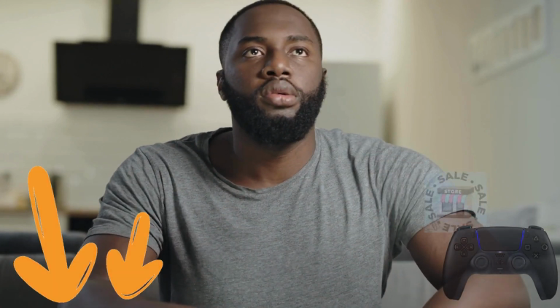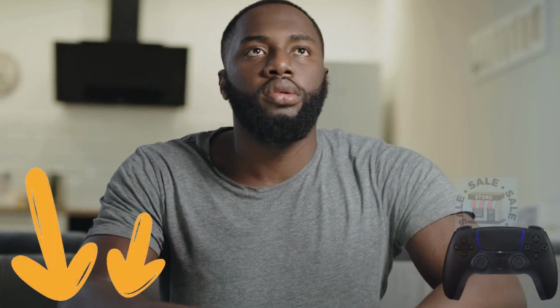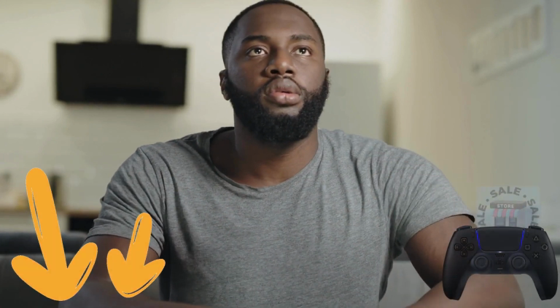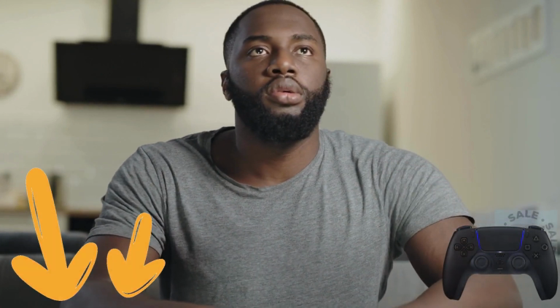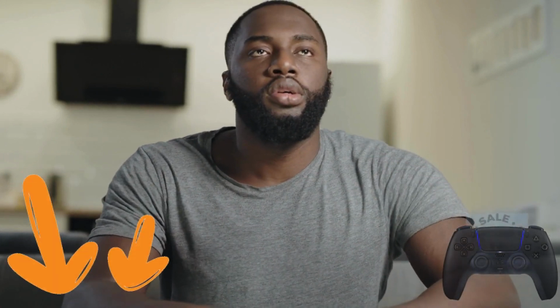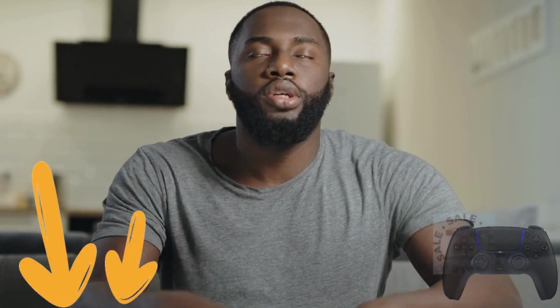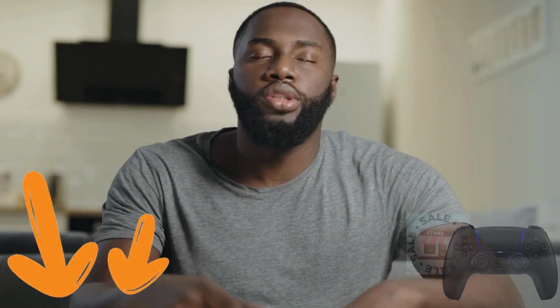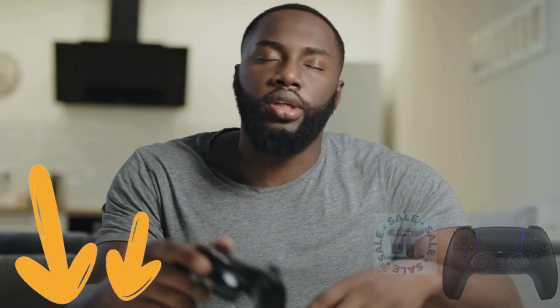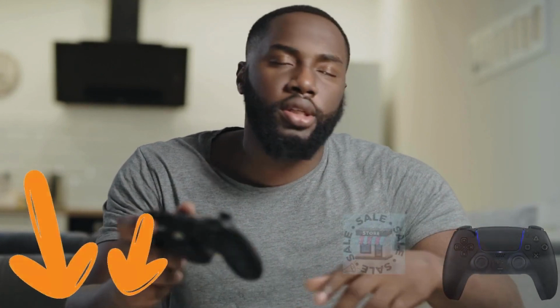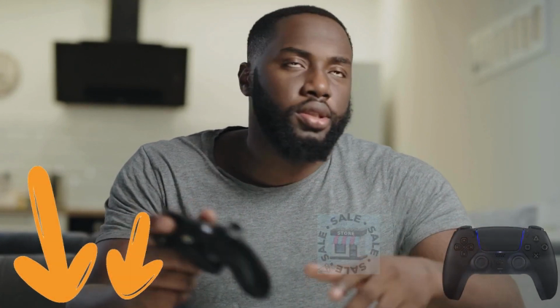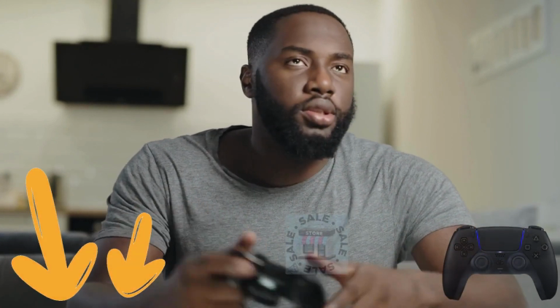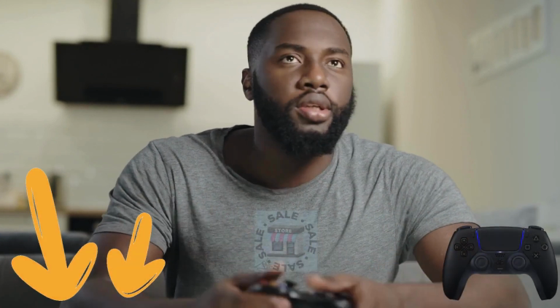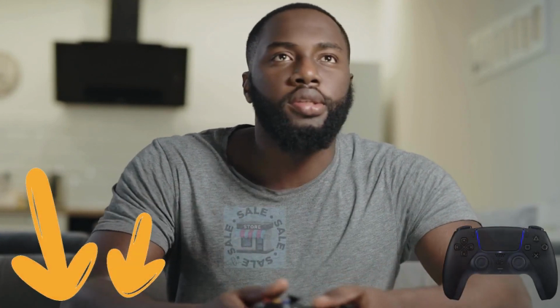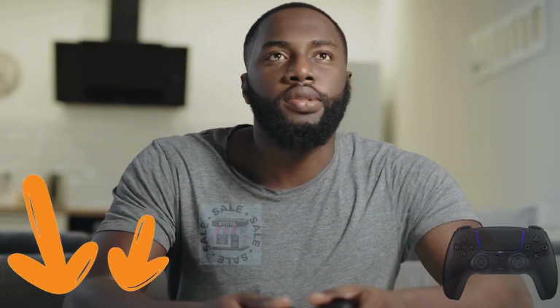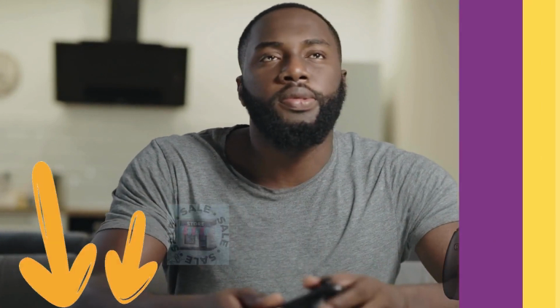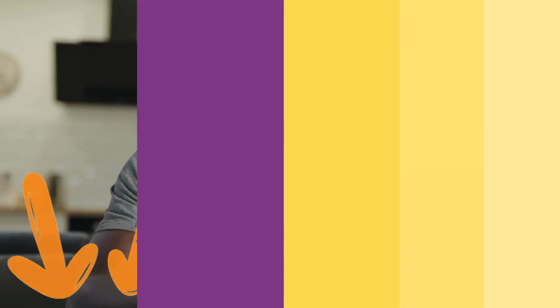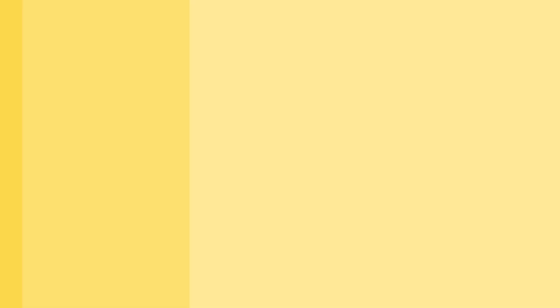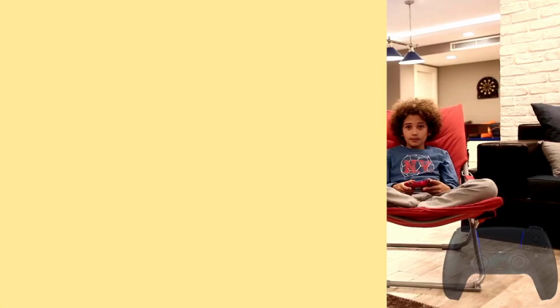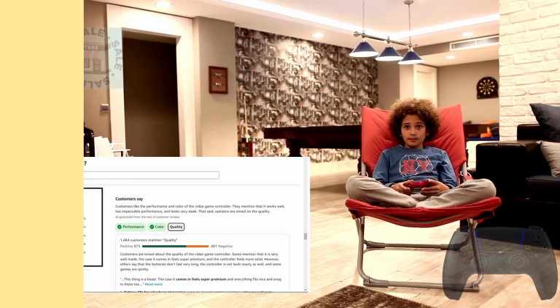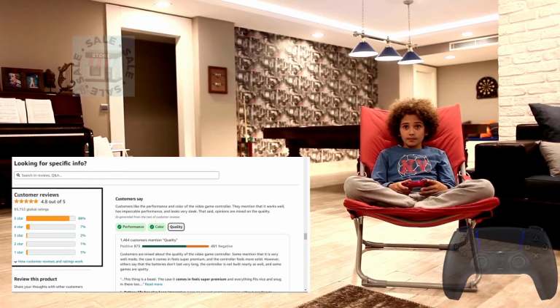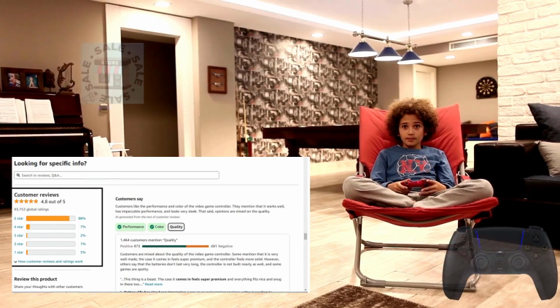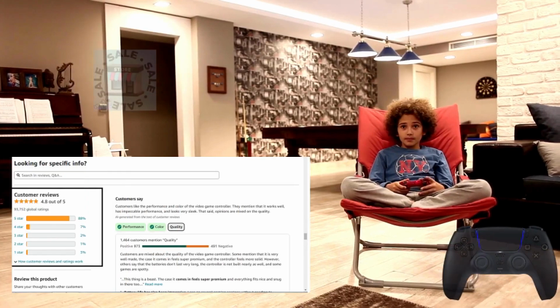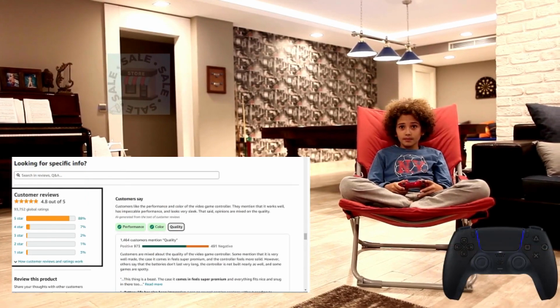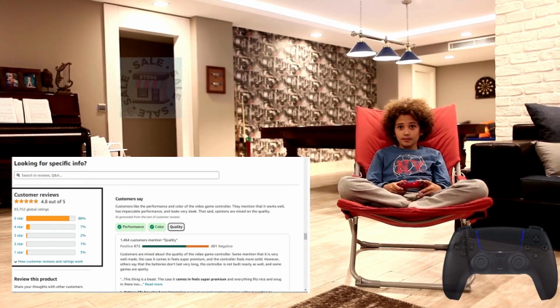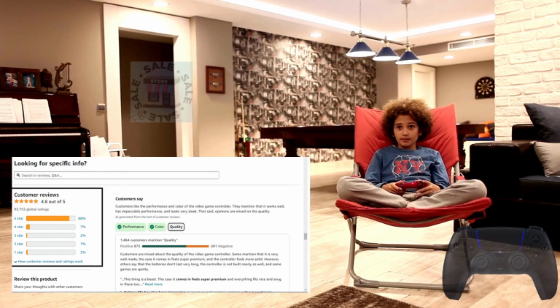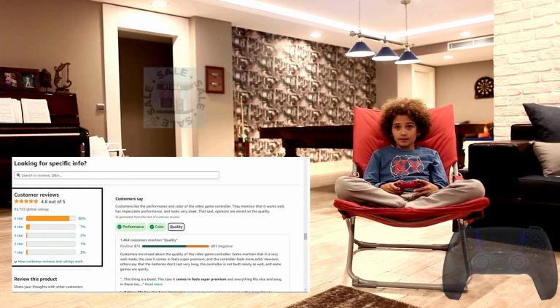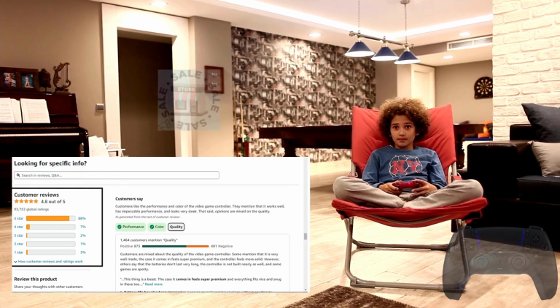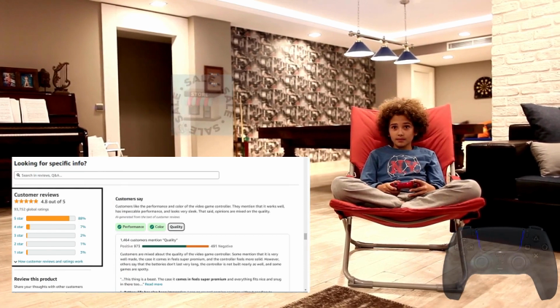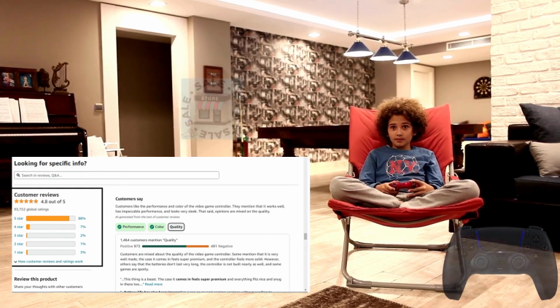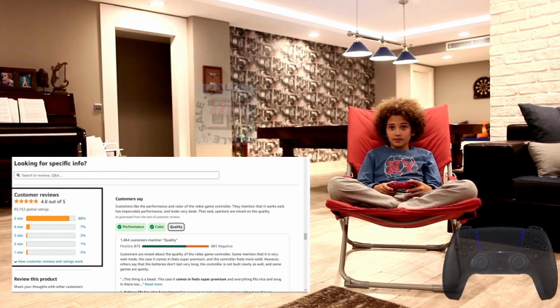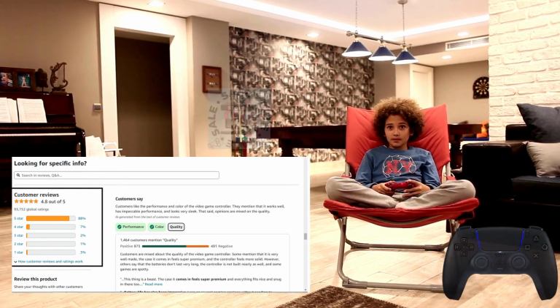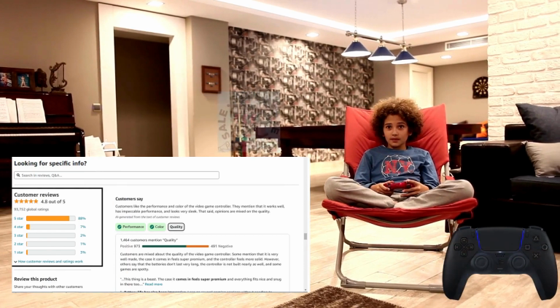To buy the product from any store you want, the link is in the description. PlayStation DualSense wireless controller reviews.